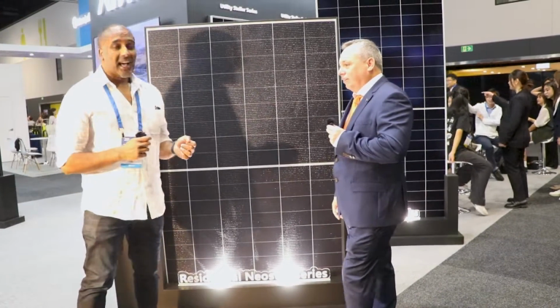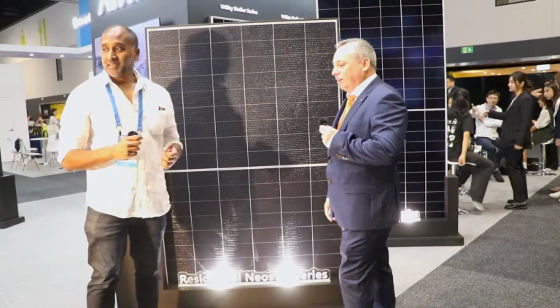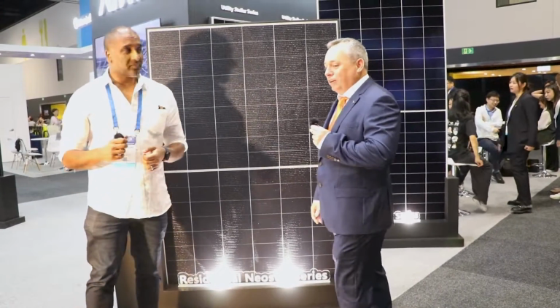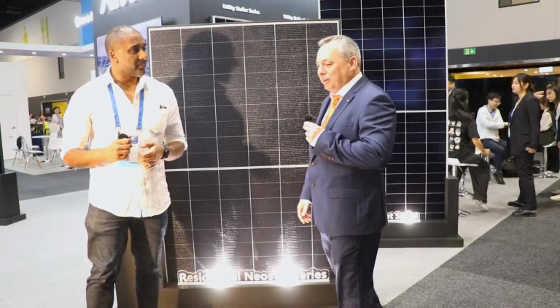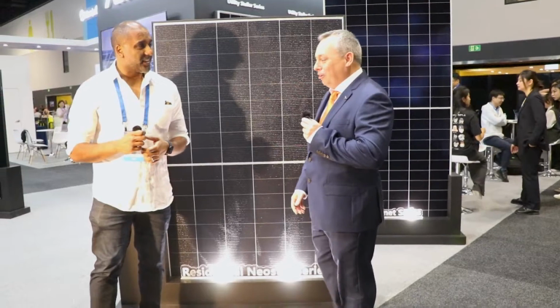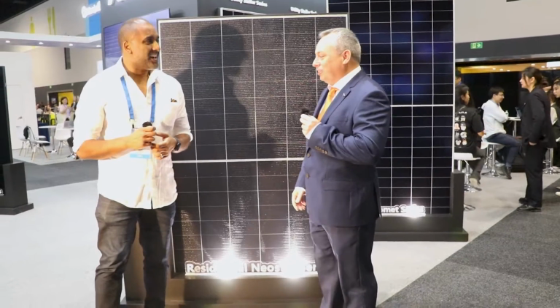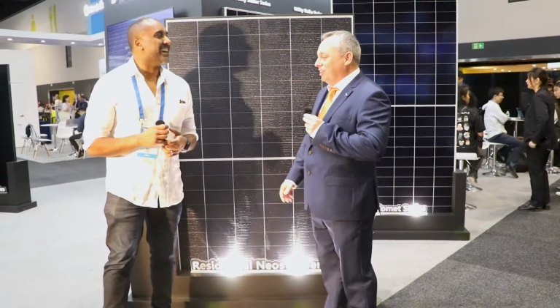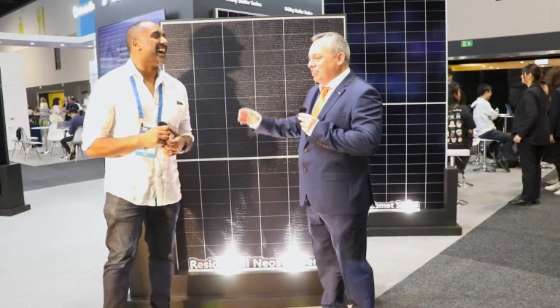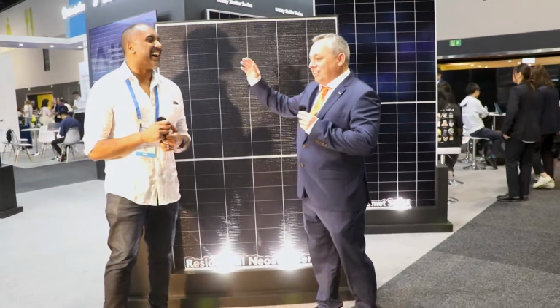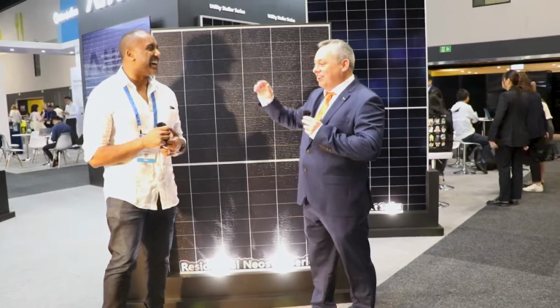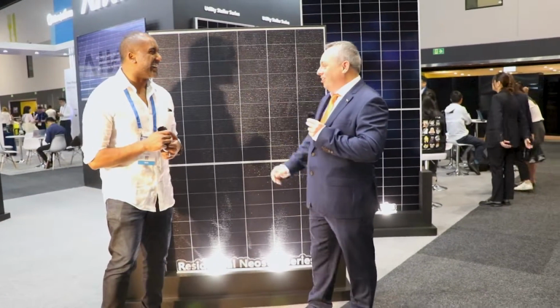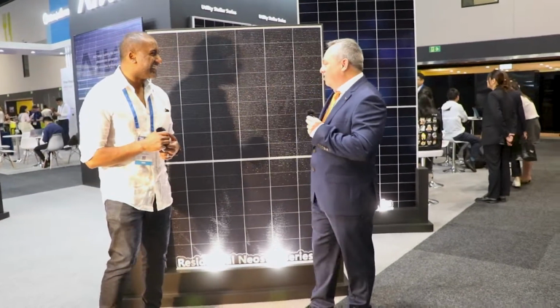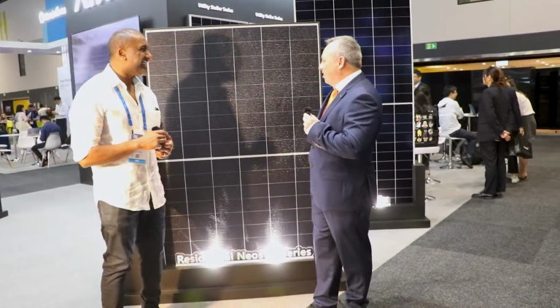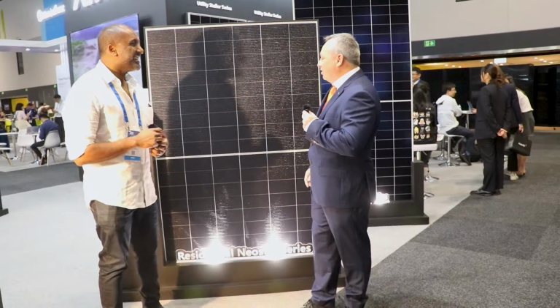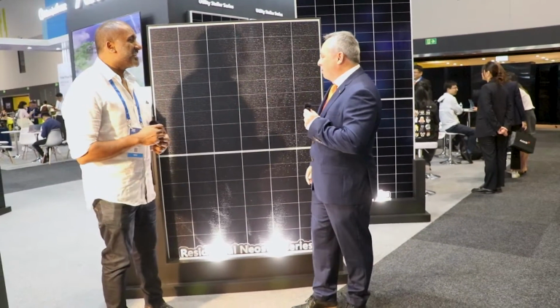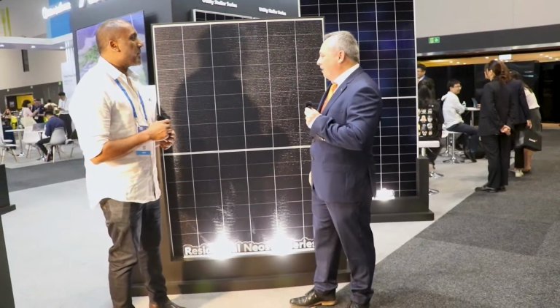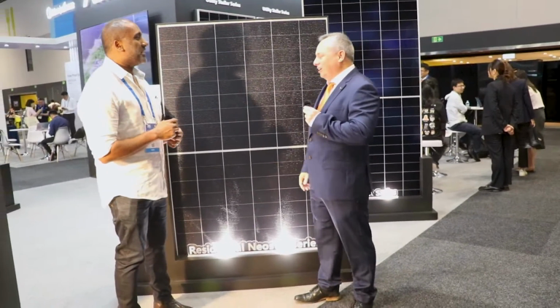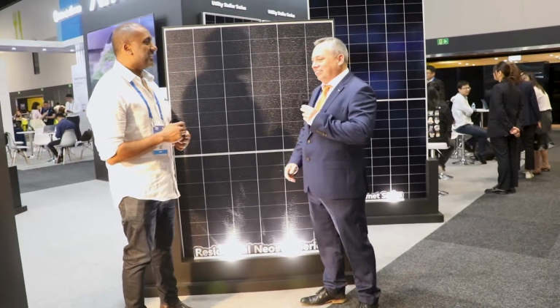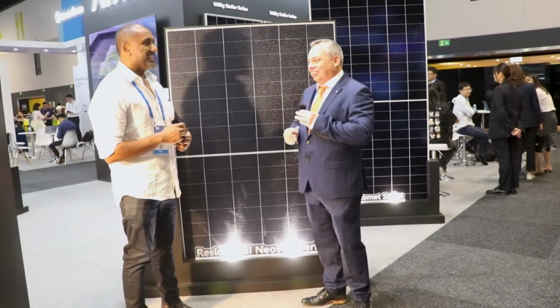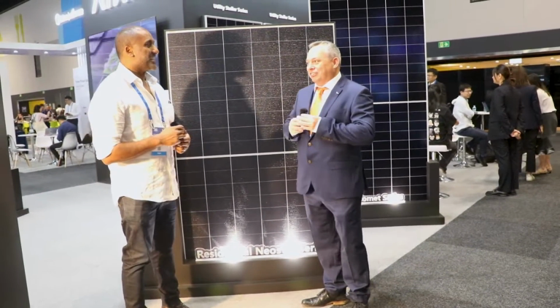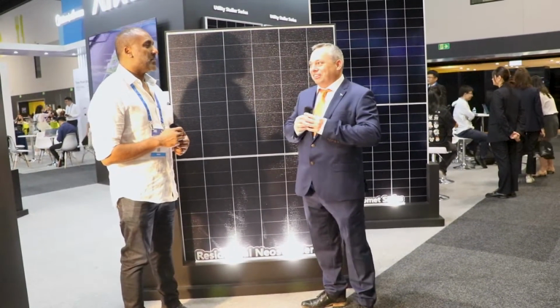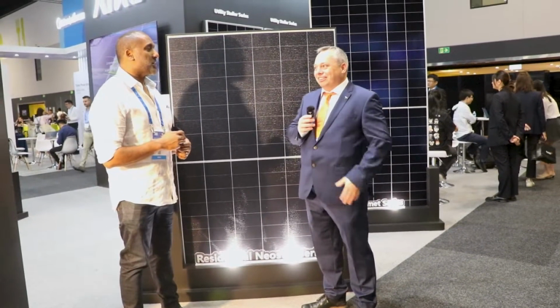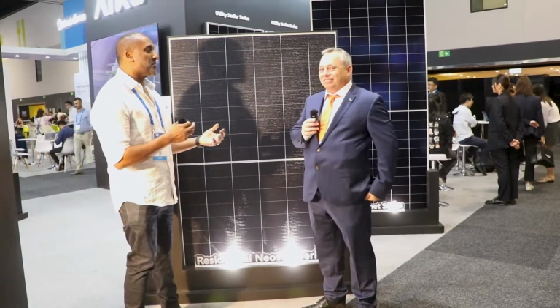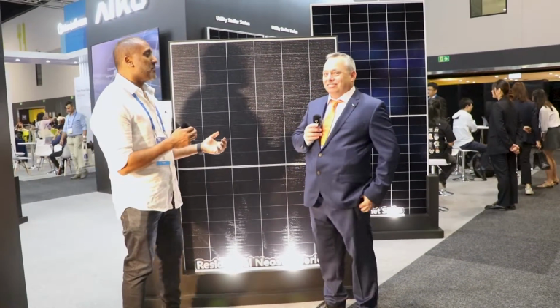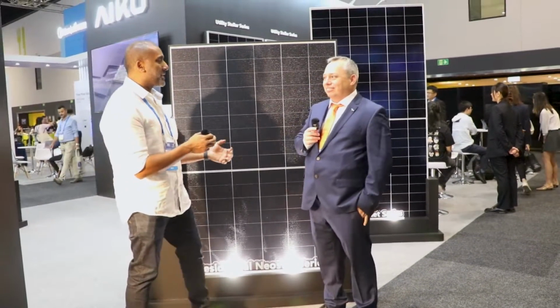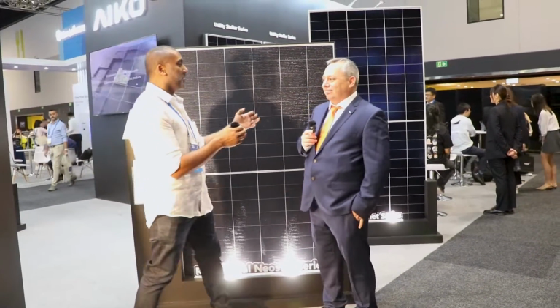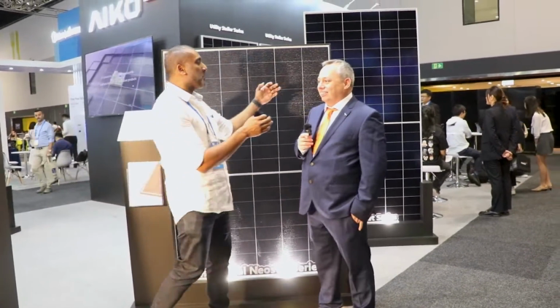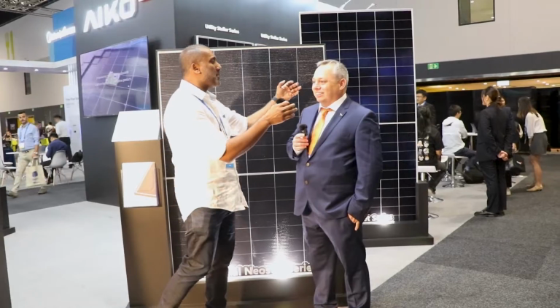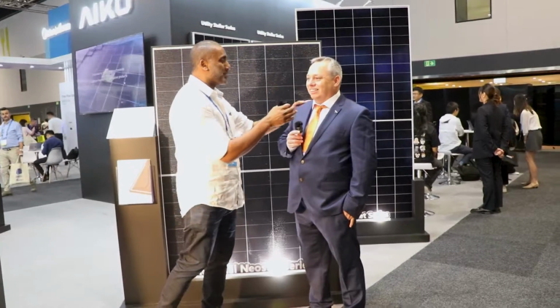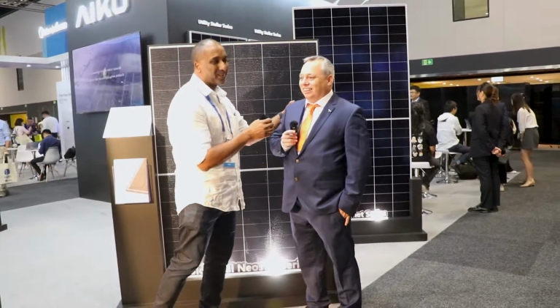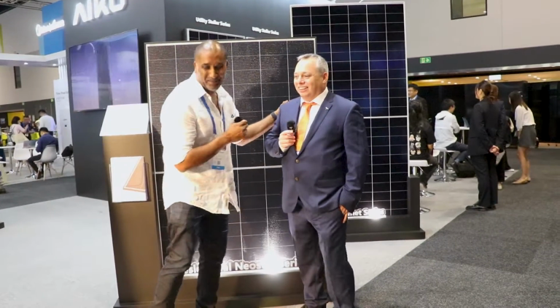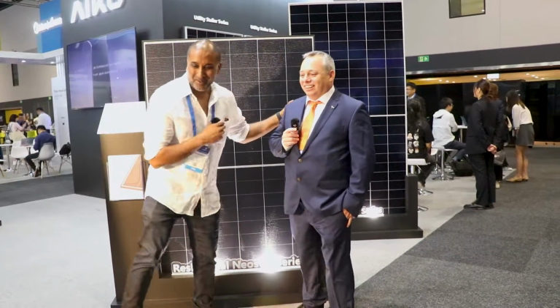Well, certainly not me. The engineers and the designers of the panel — I just sell the stuff. You represent packing a lot of power into a tiny little module.